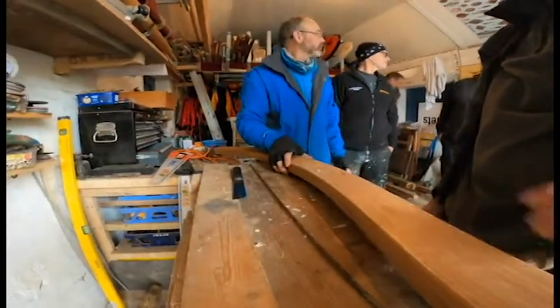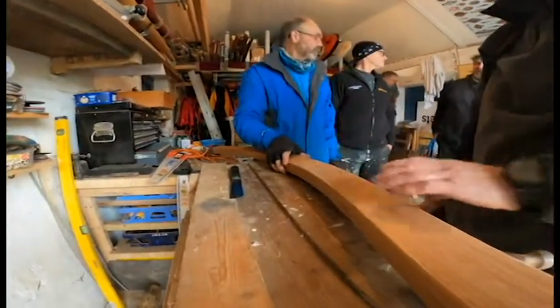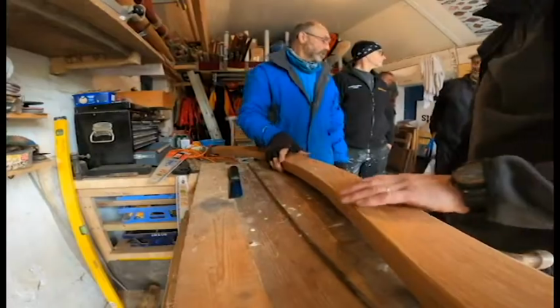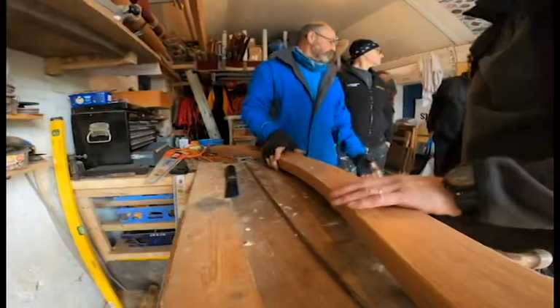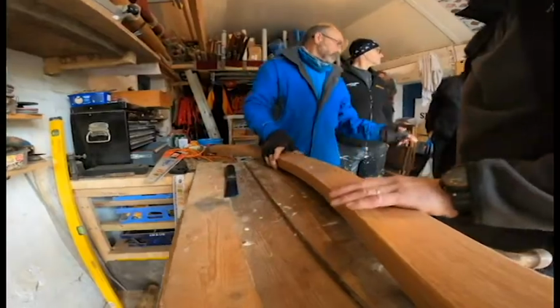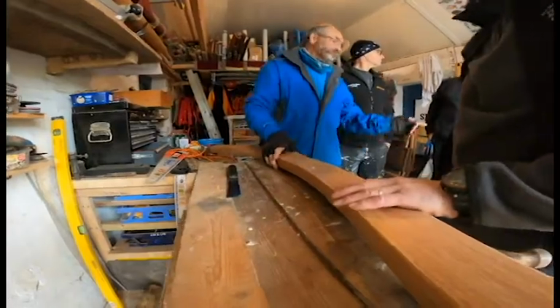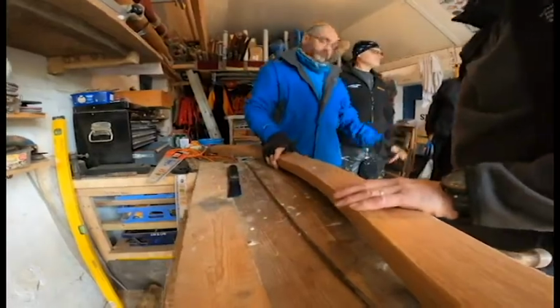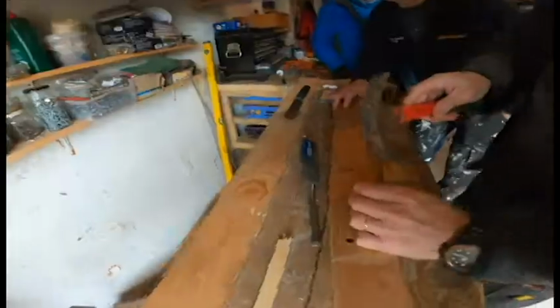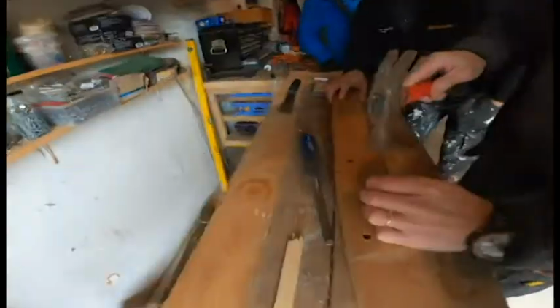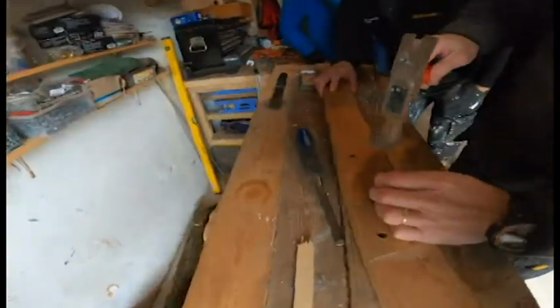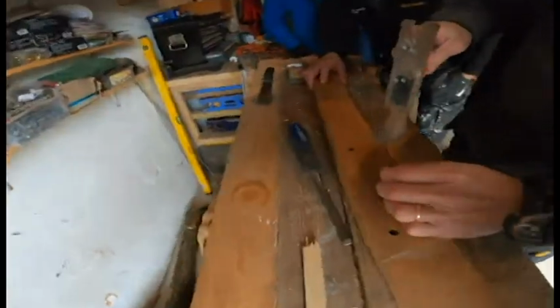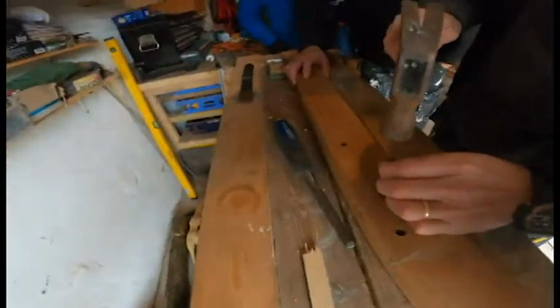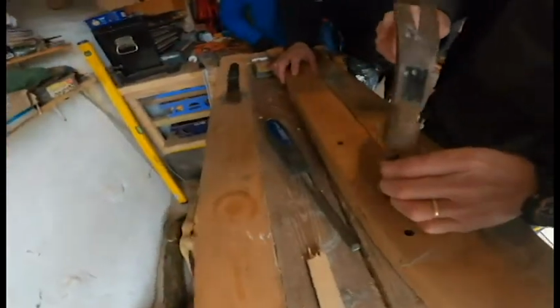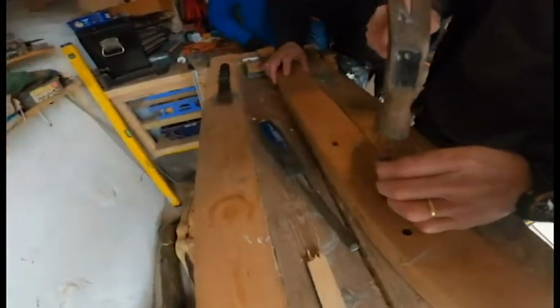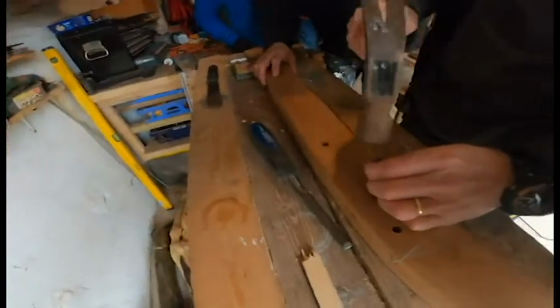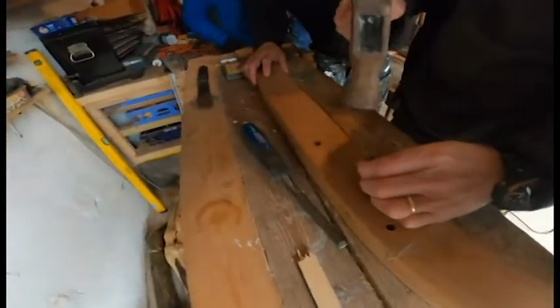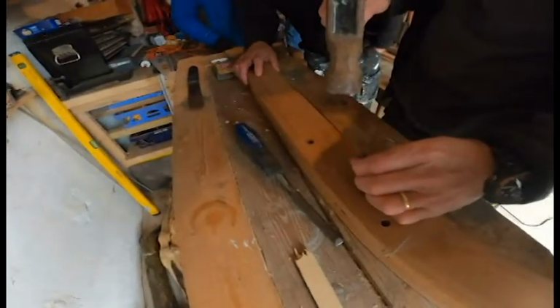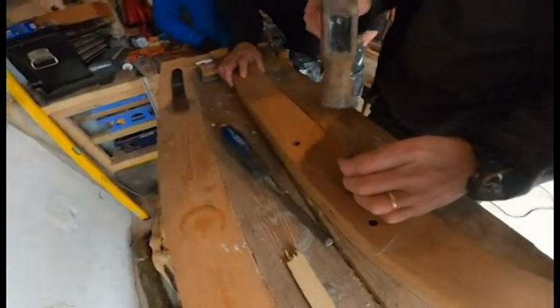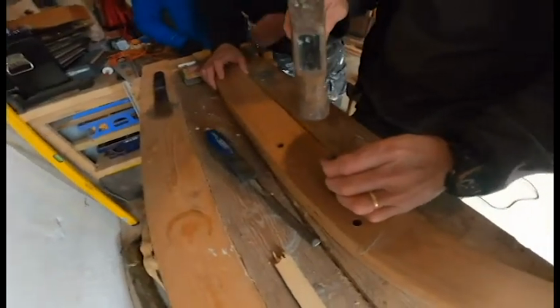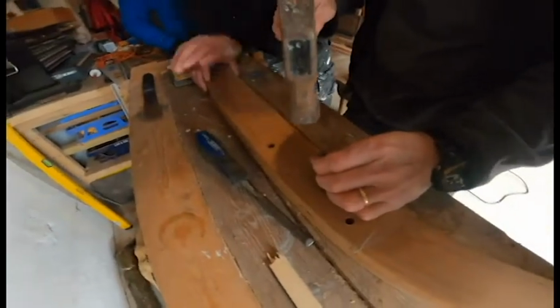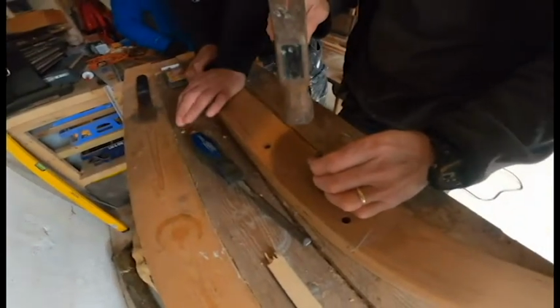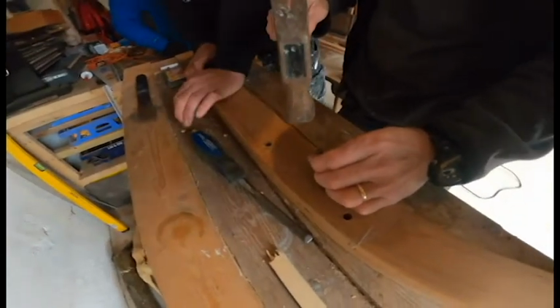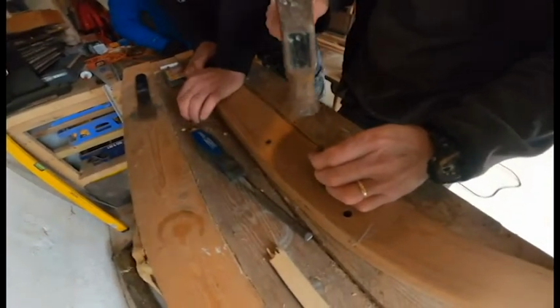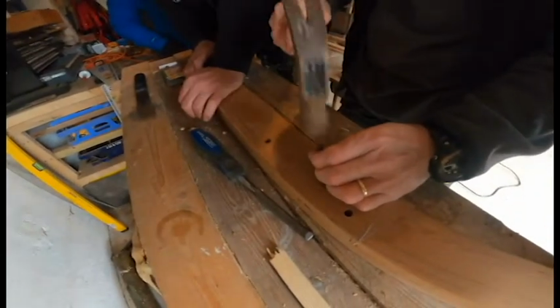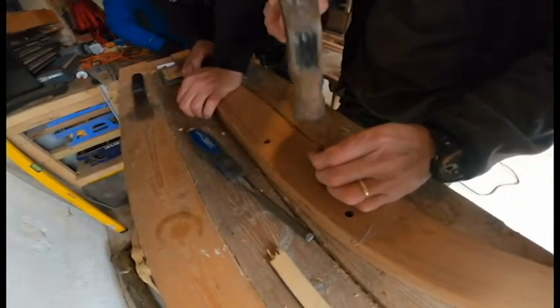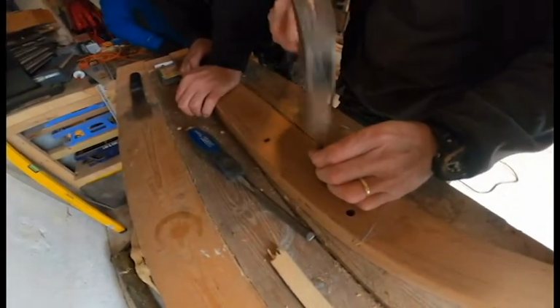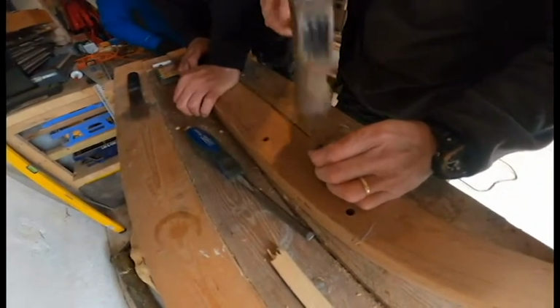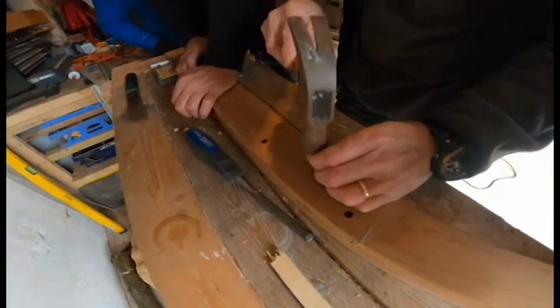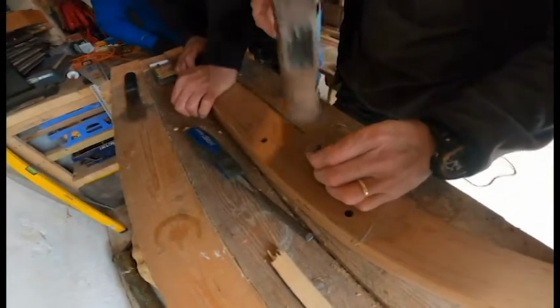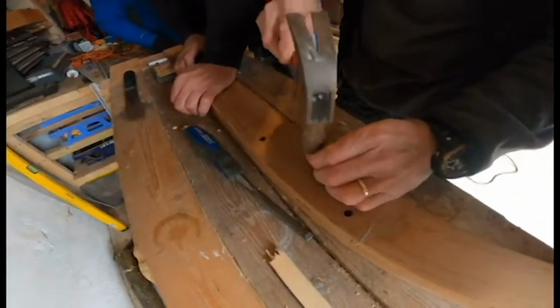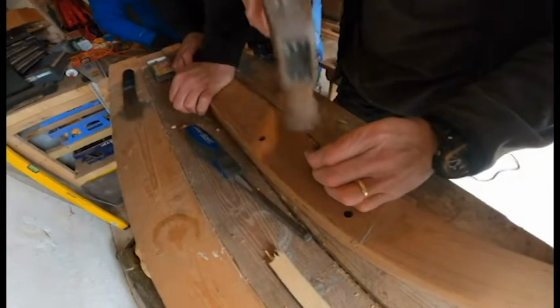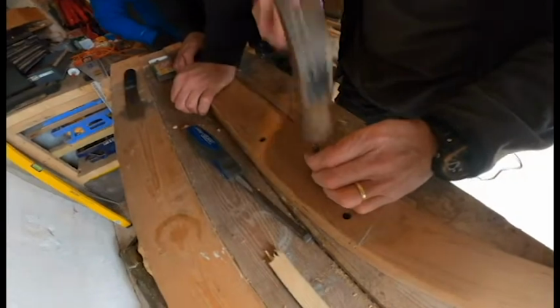The other way of doing it is to plant it into the workbench.